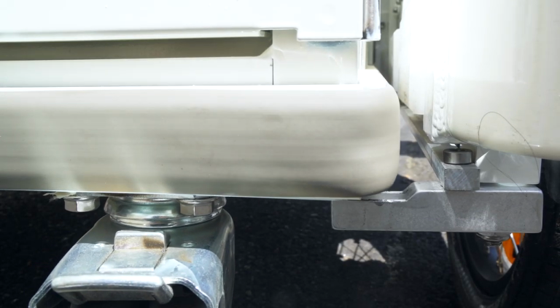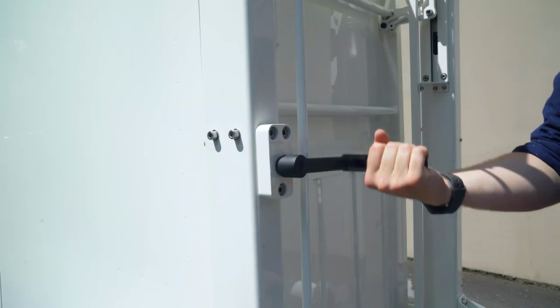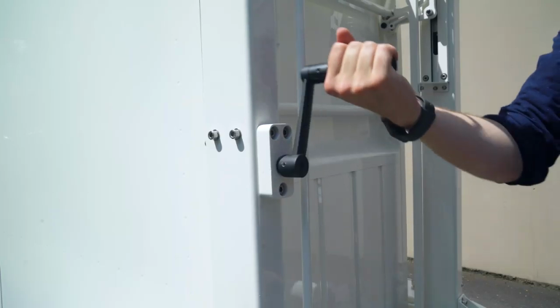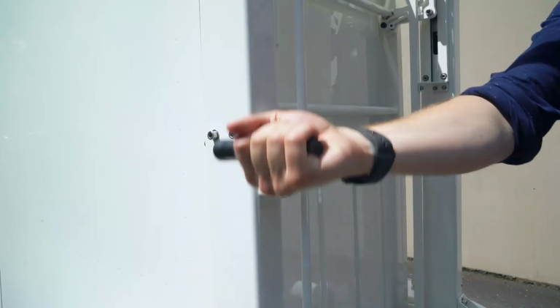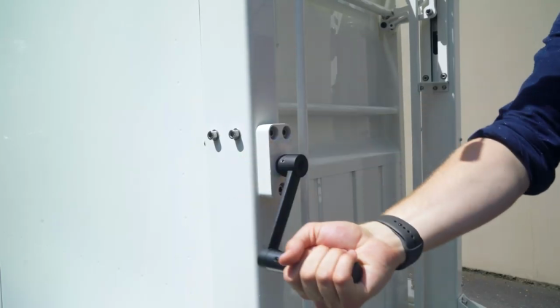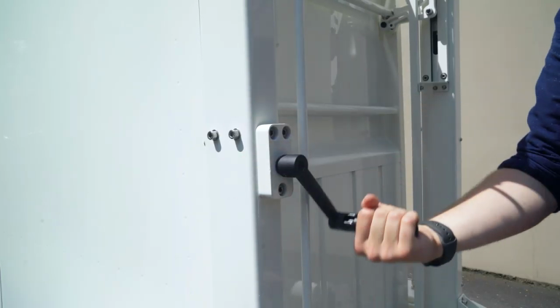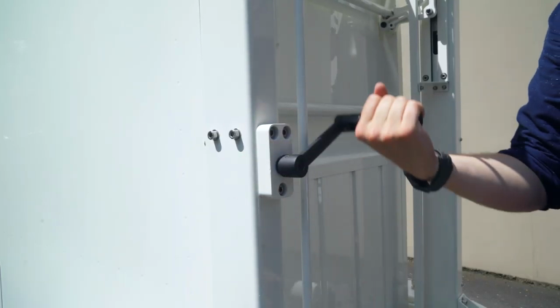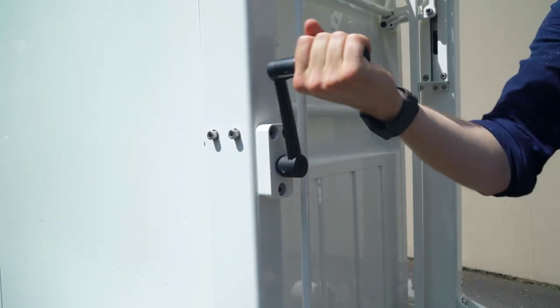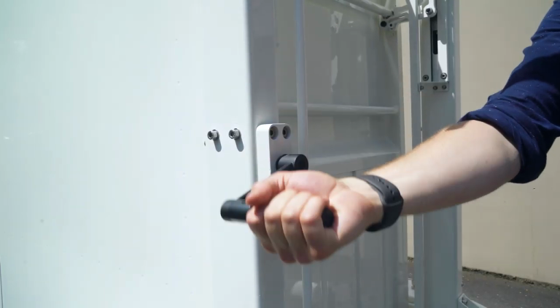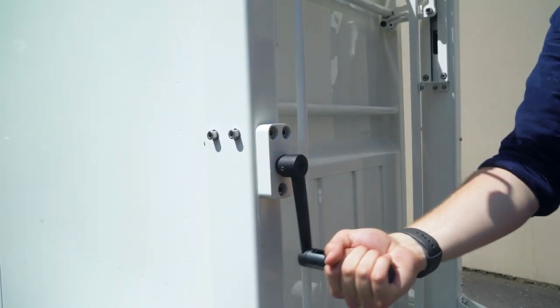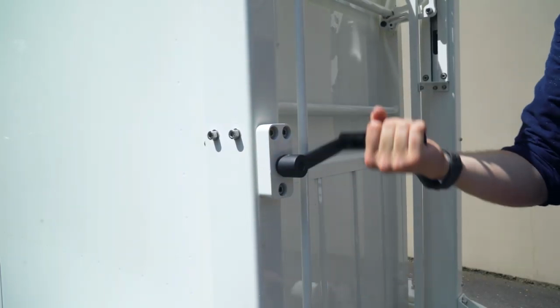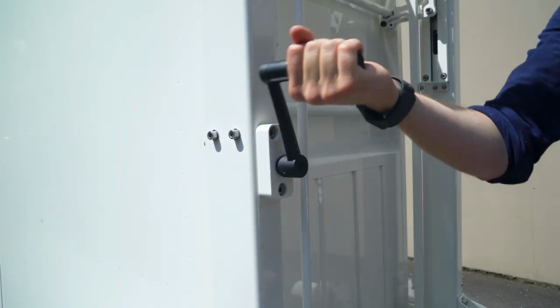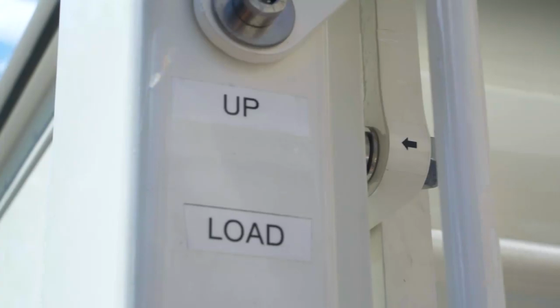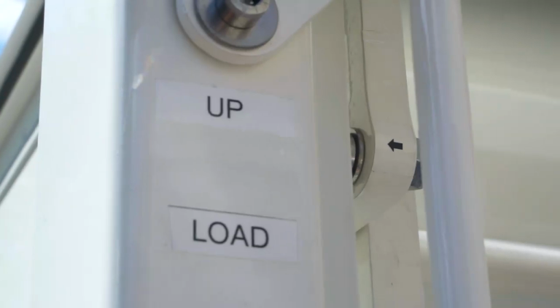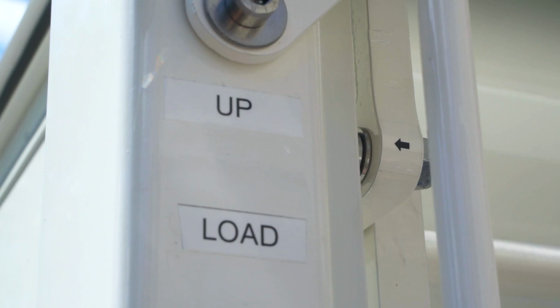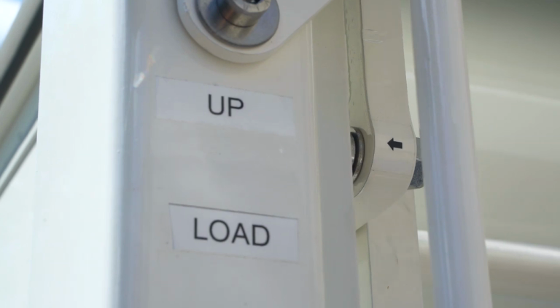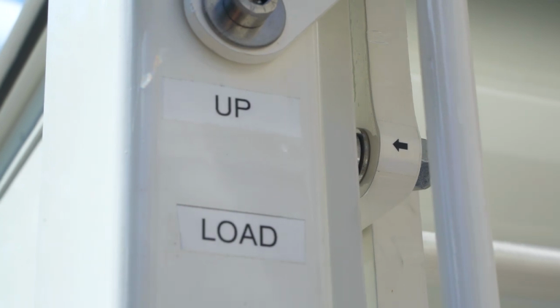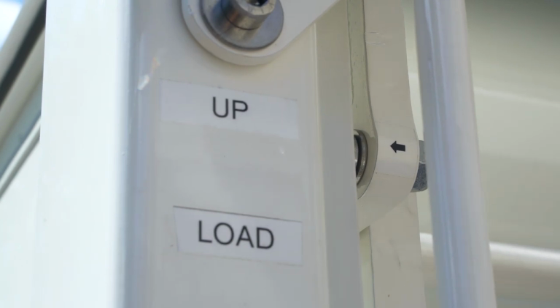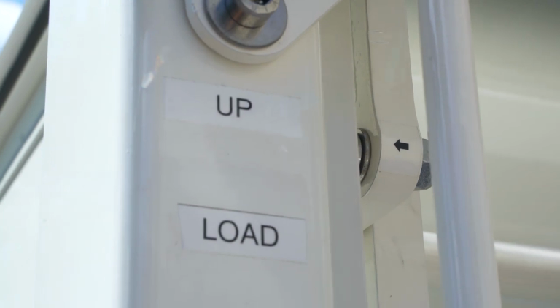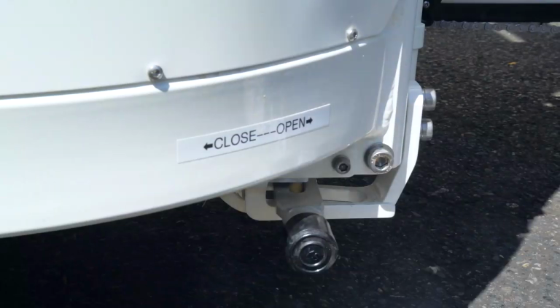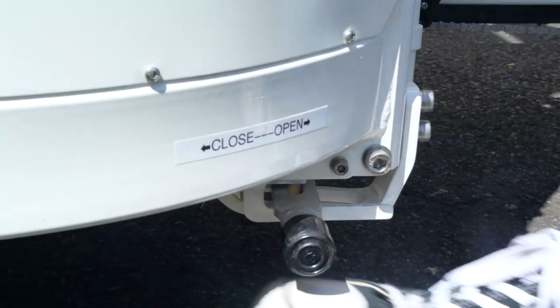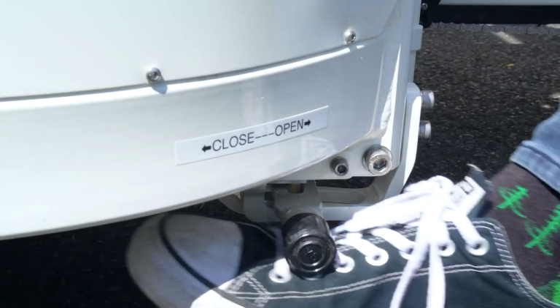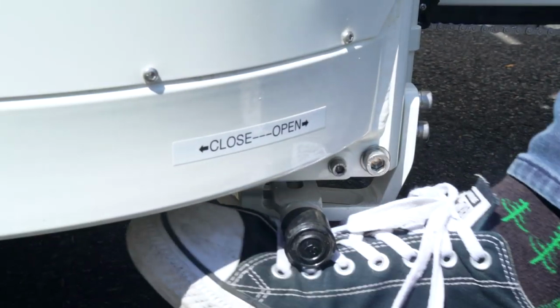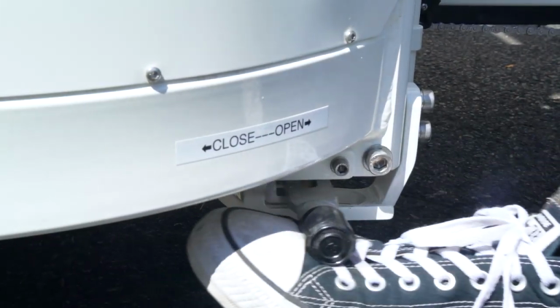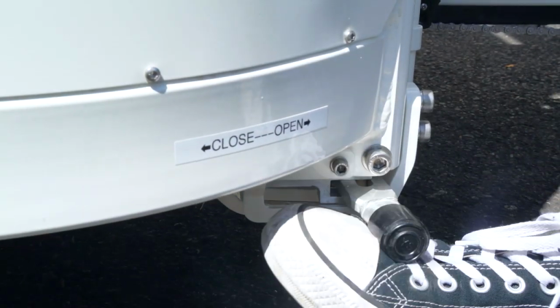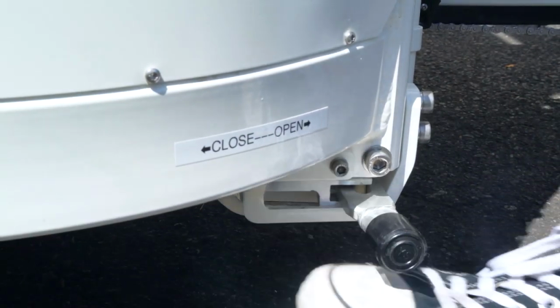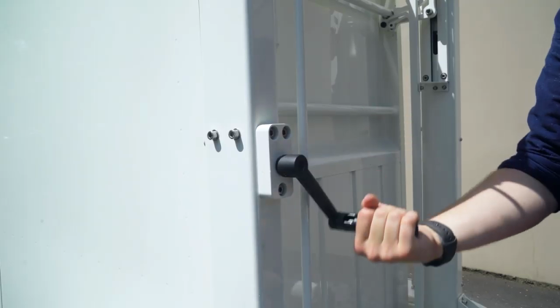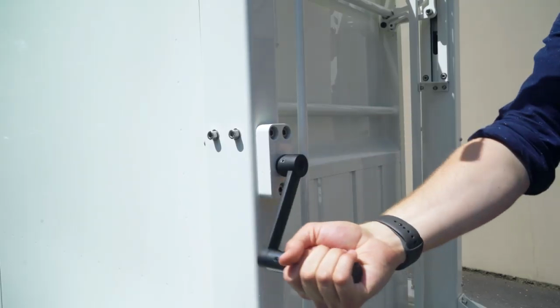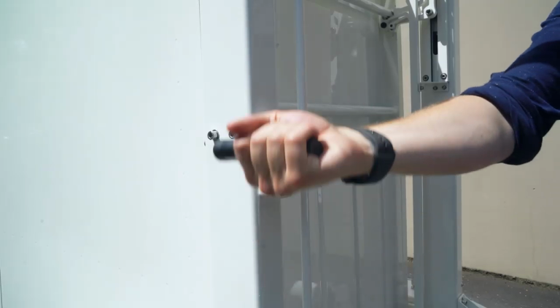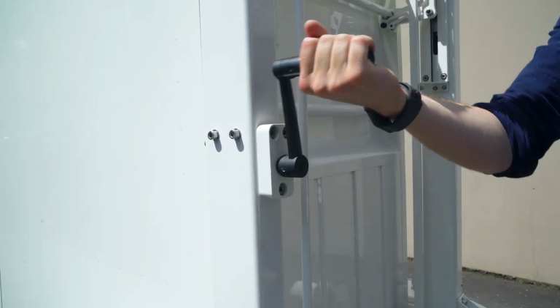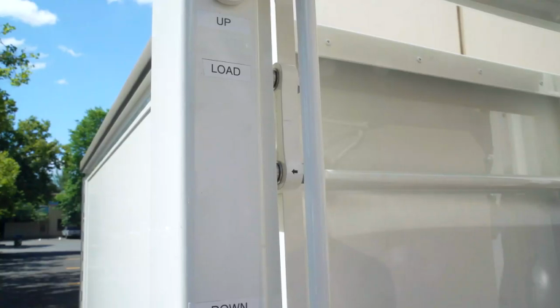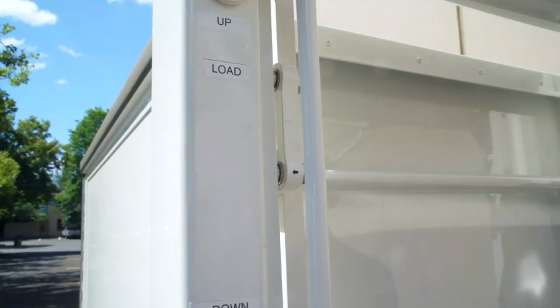To lower, use the crank to lift the box to the up position. Slide open the holding pegs and then lower the box.